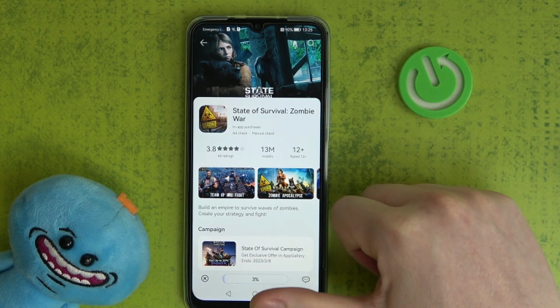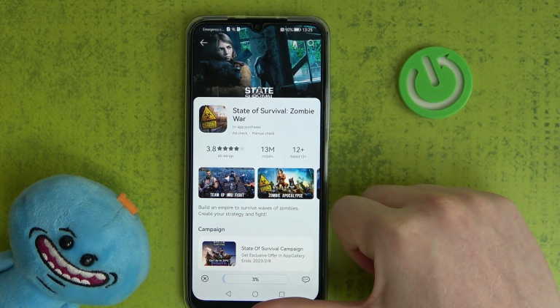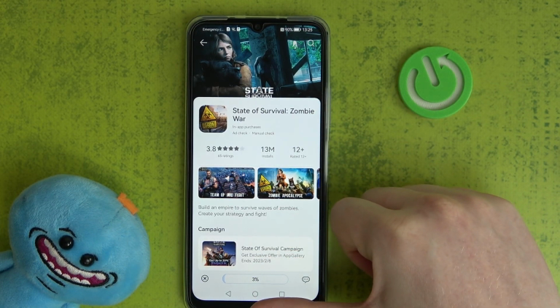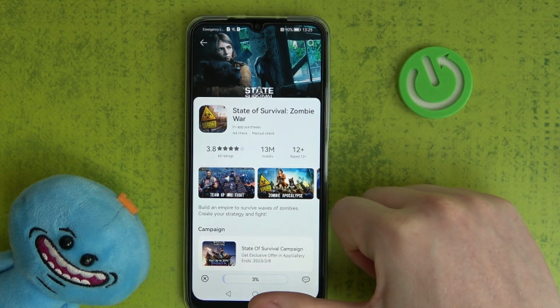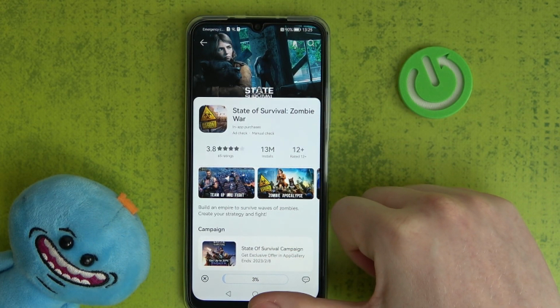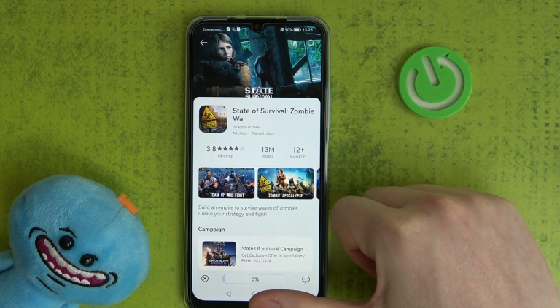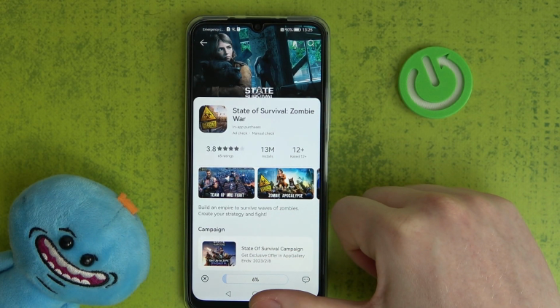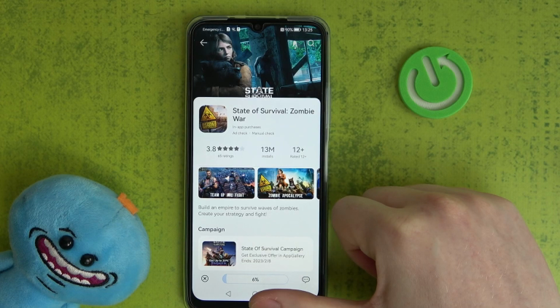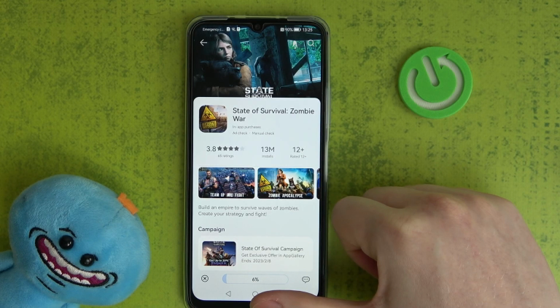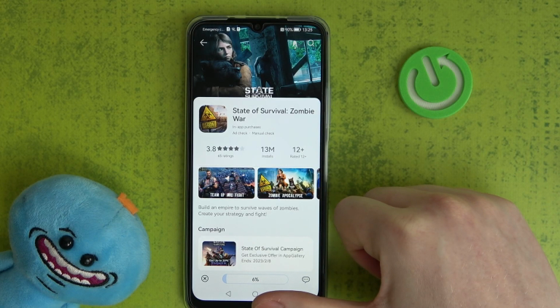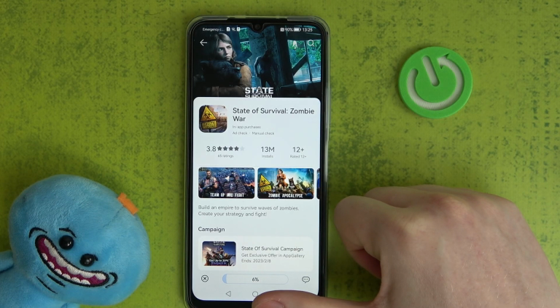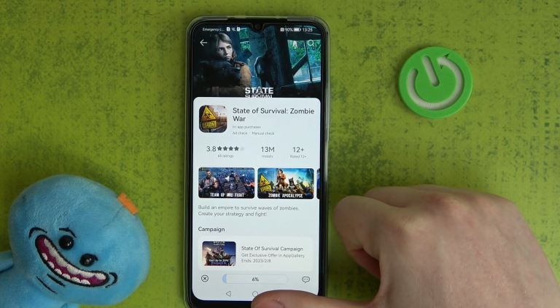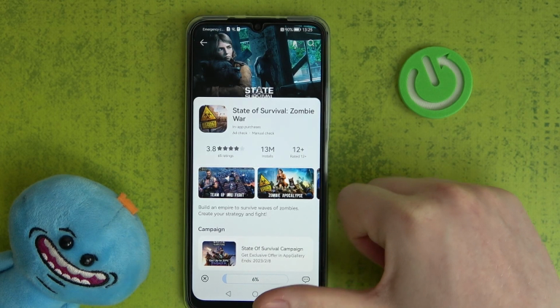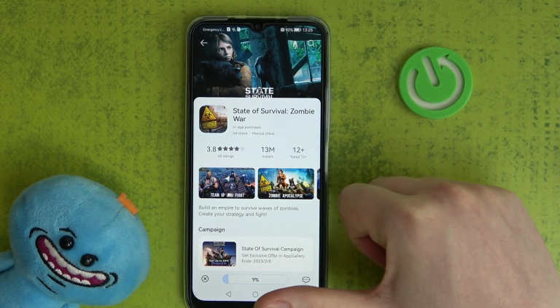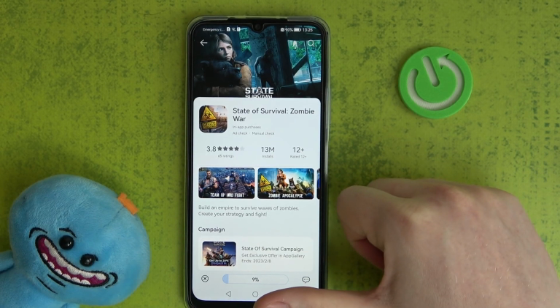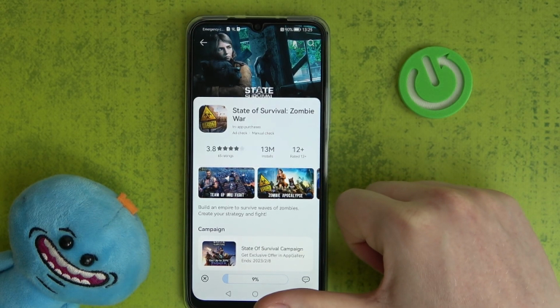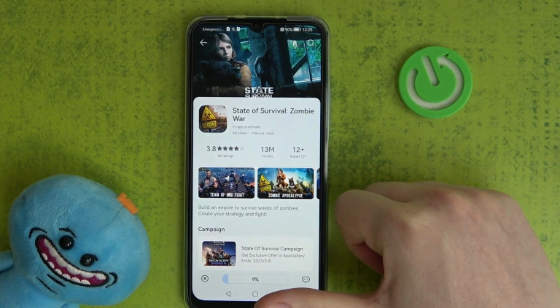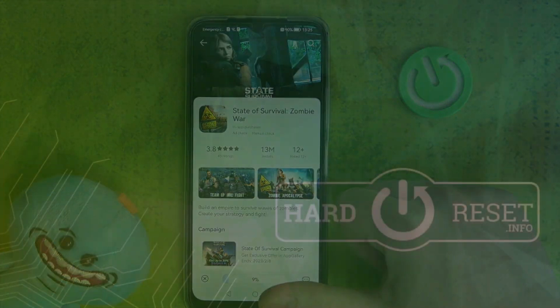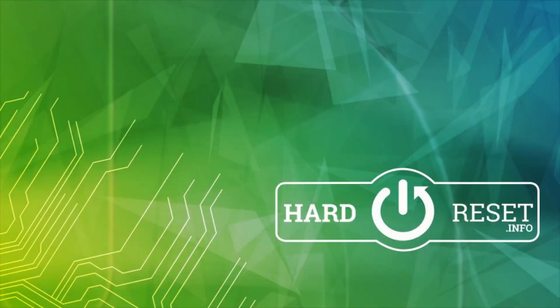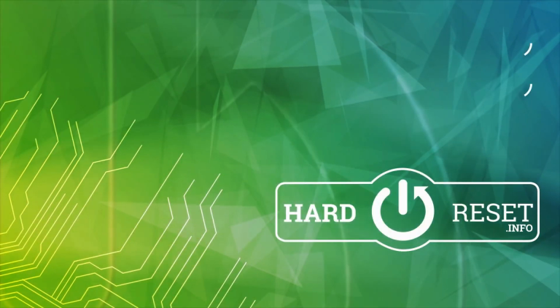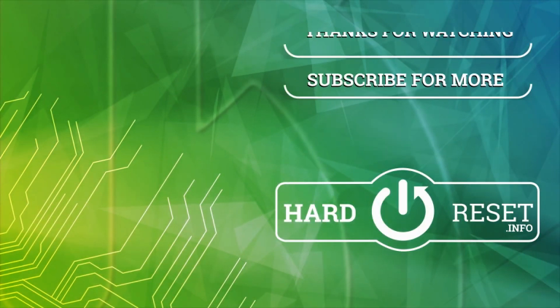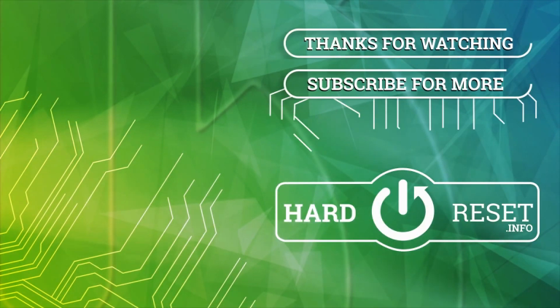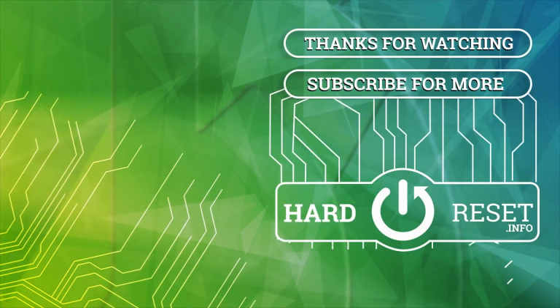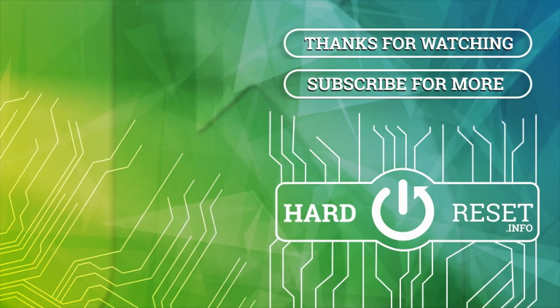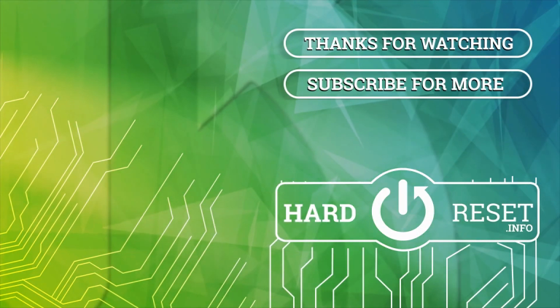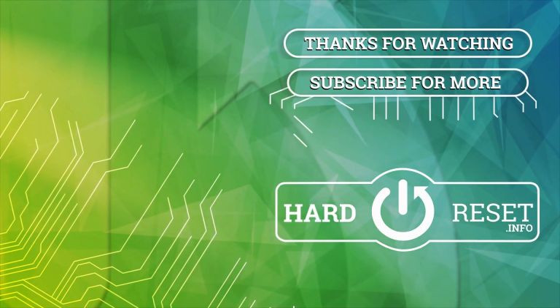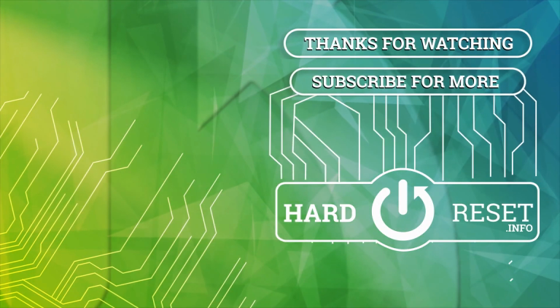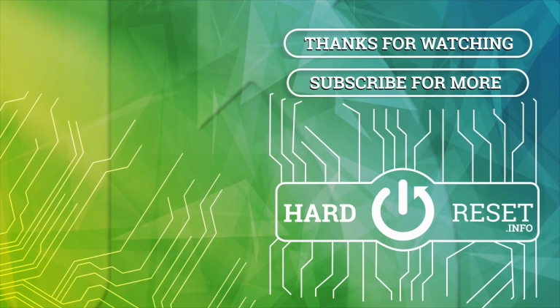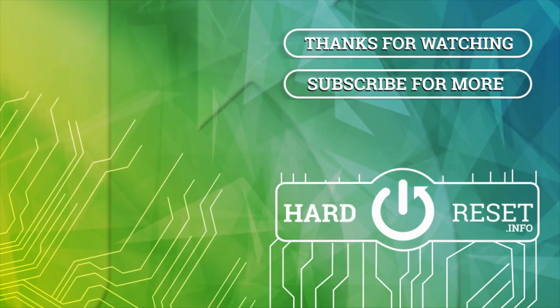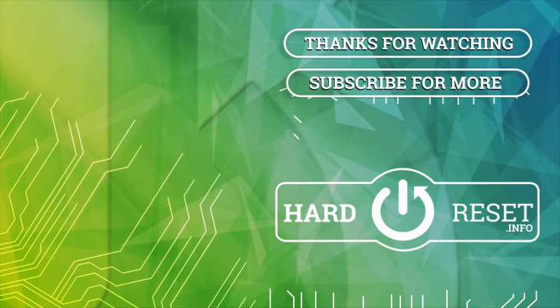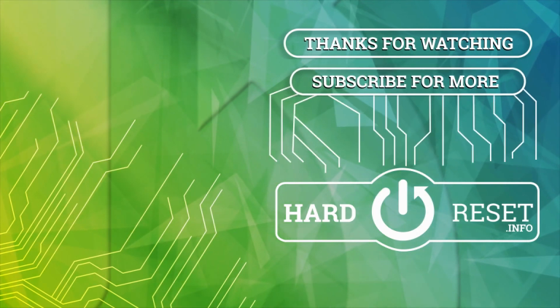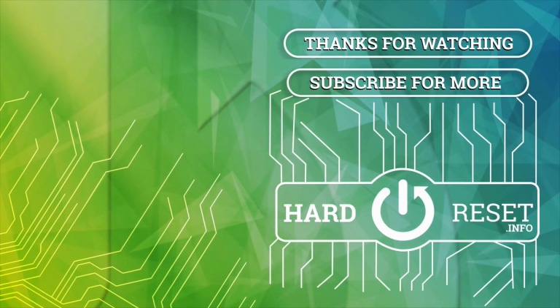Hope you liked it. Please consider subscribing to our channel, leave a like, and a comment below.